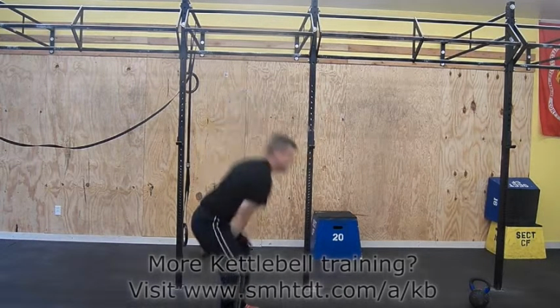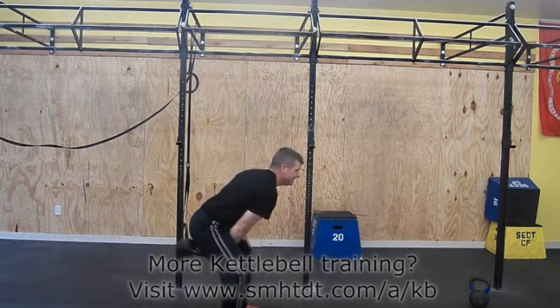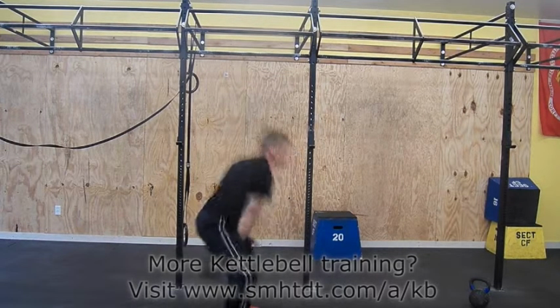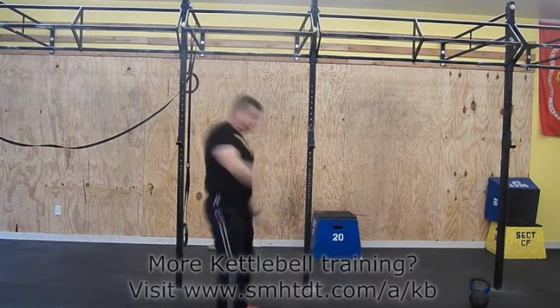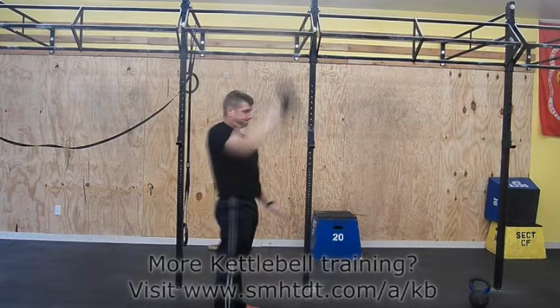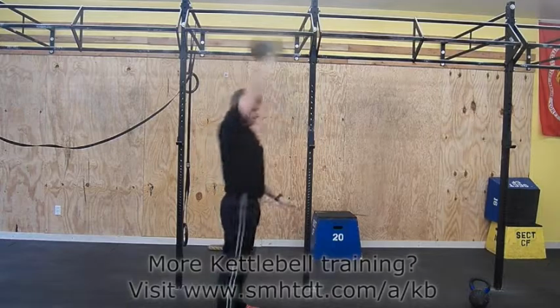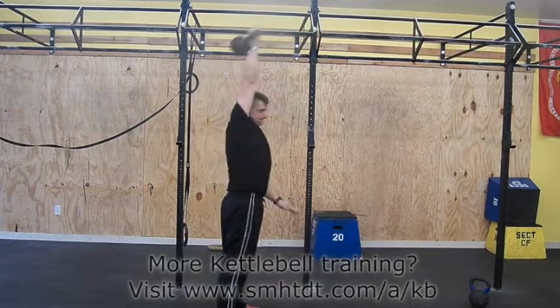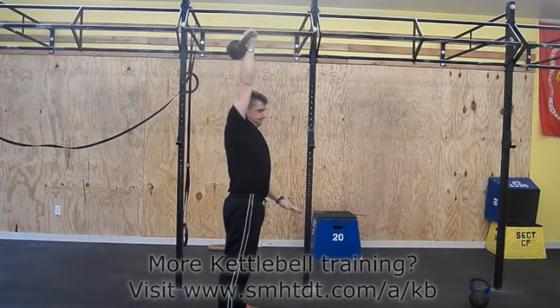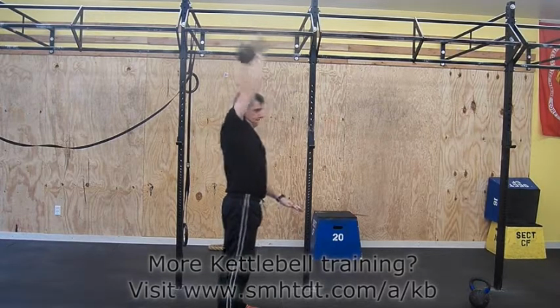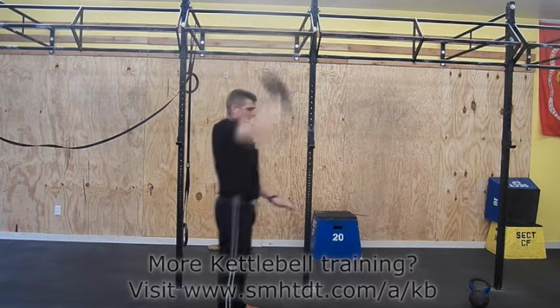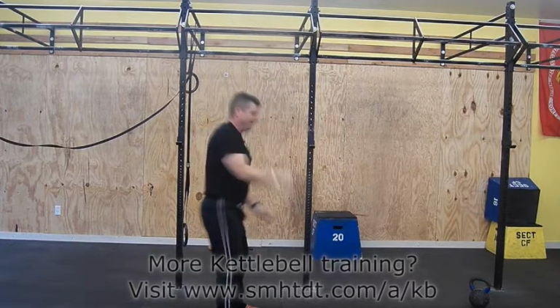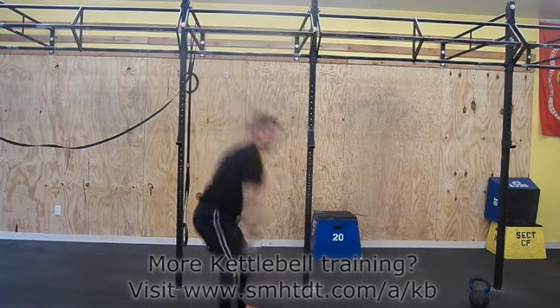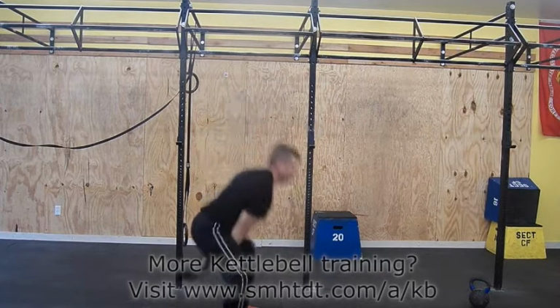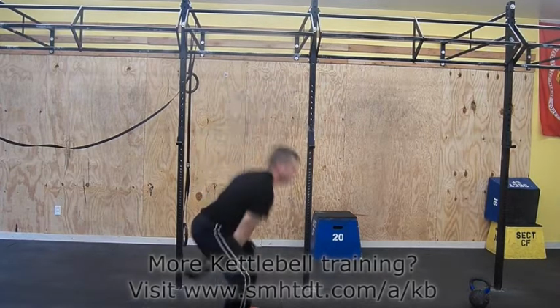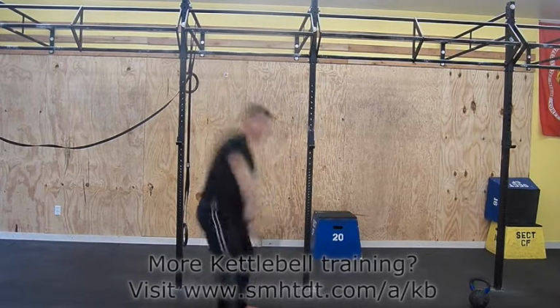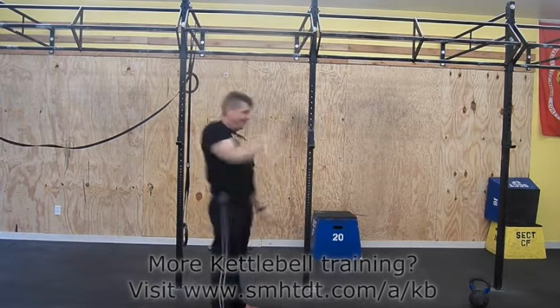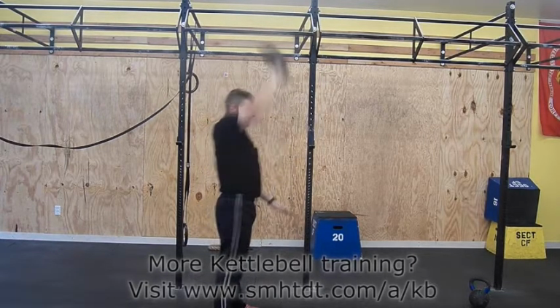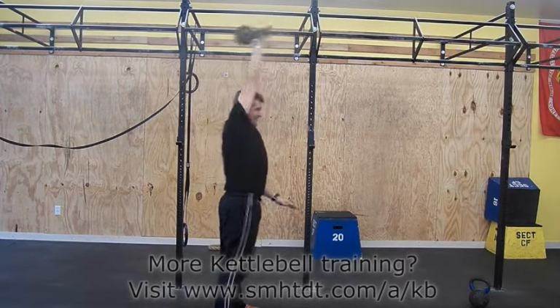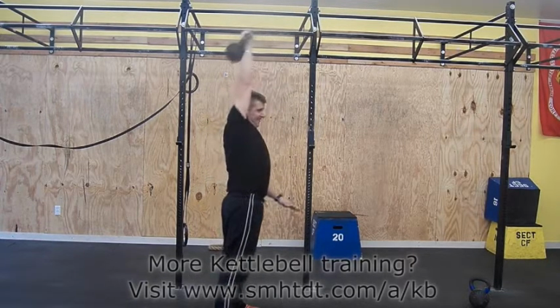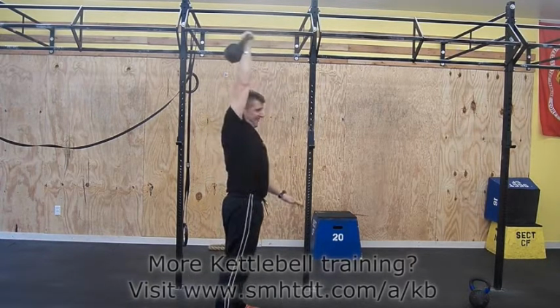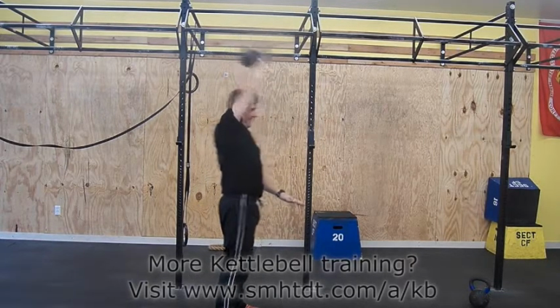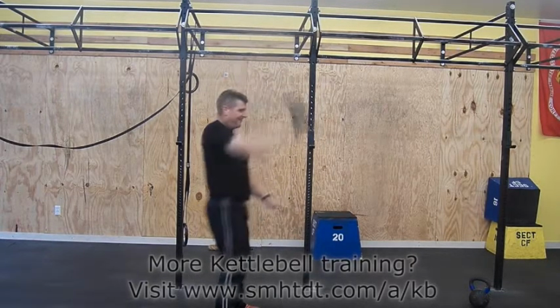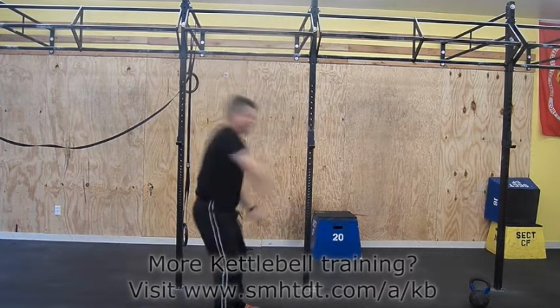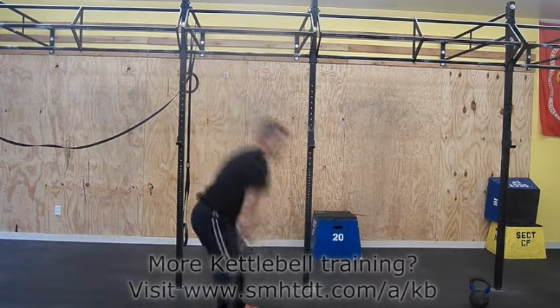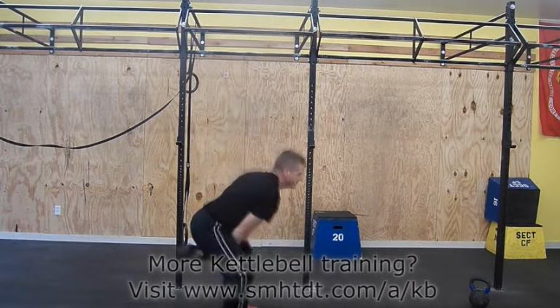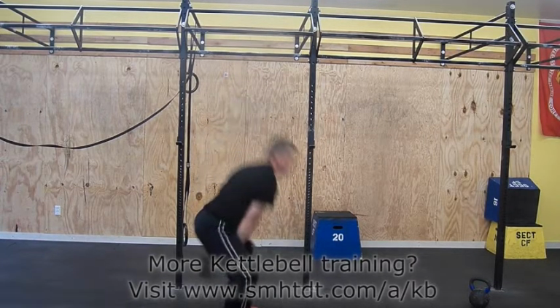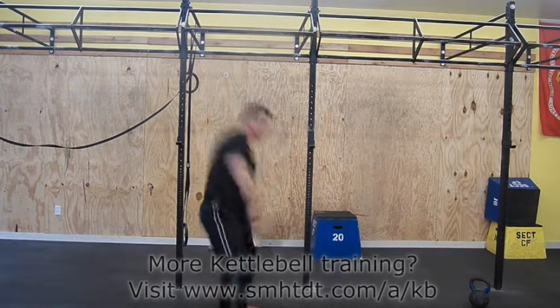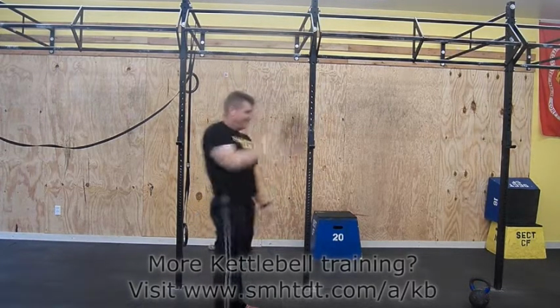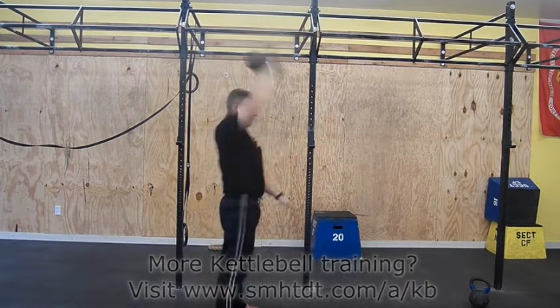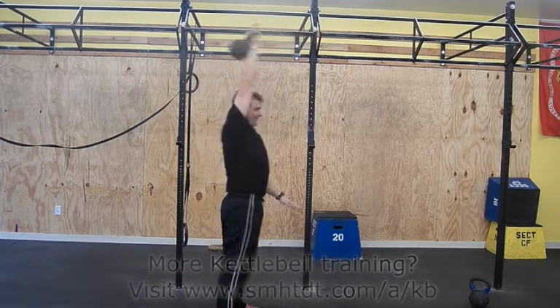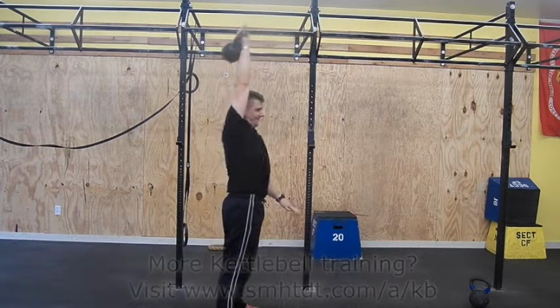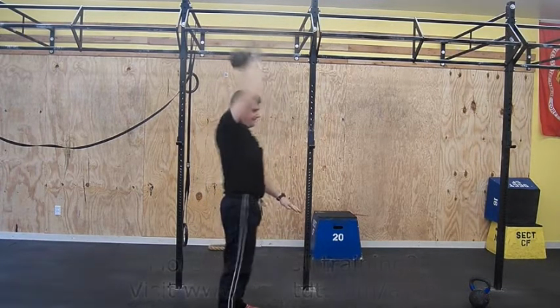Next, lower the bell between your legs in one motion without the bell touching any part of your body.